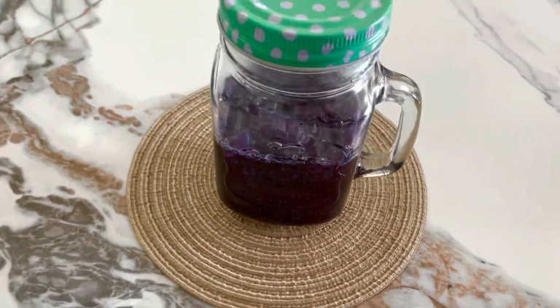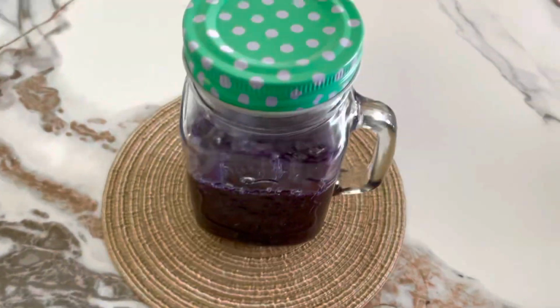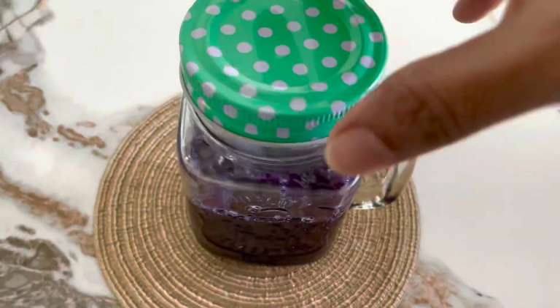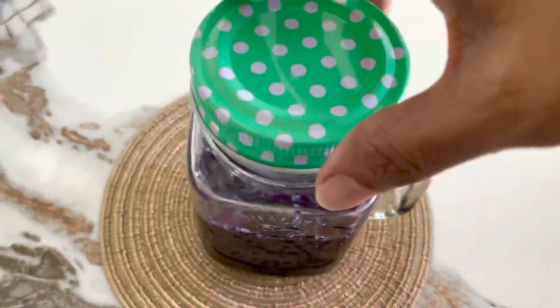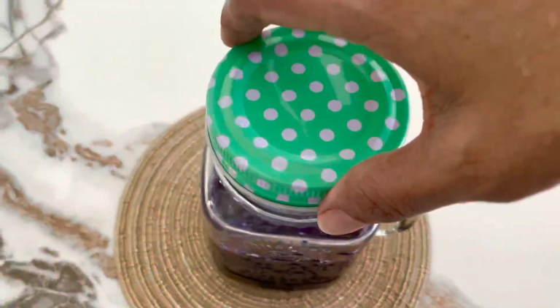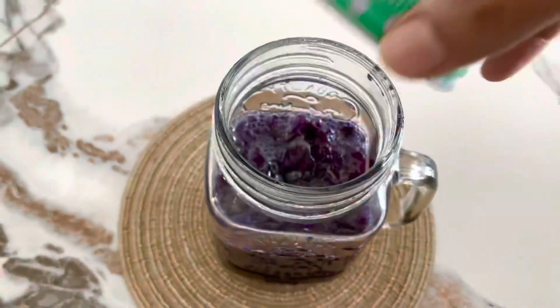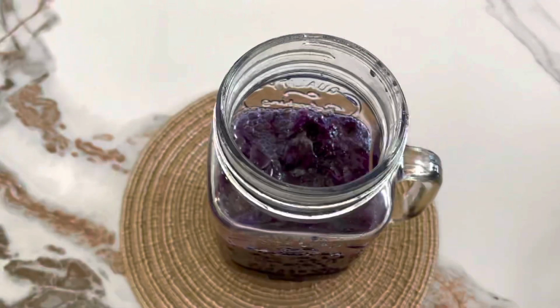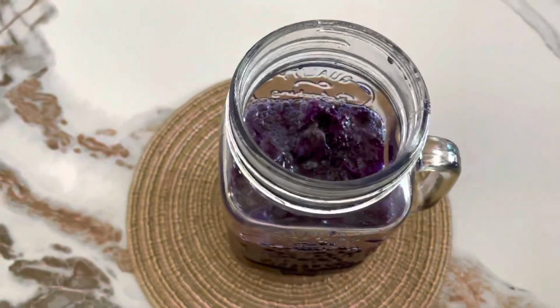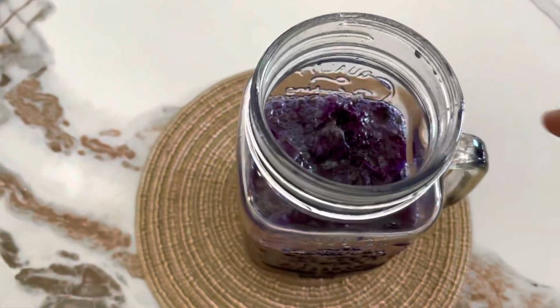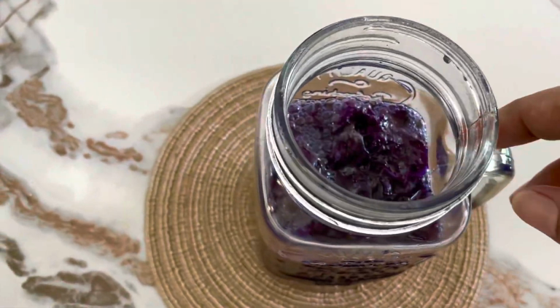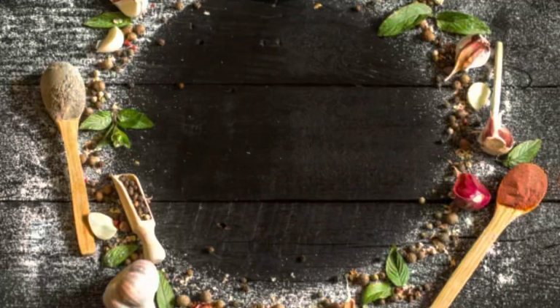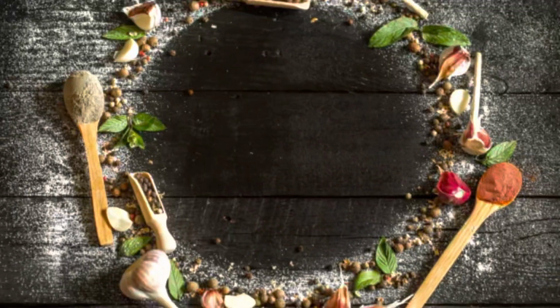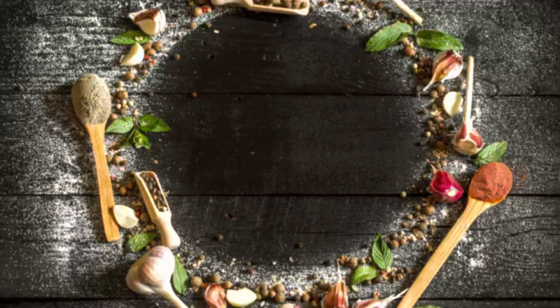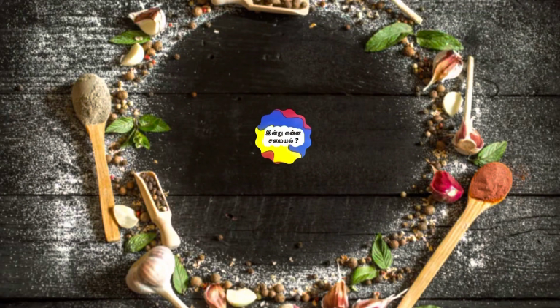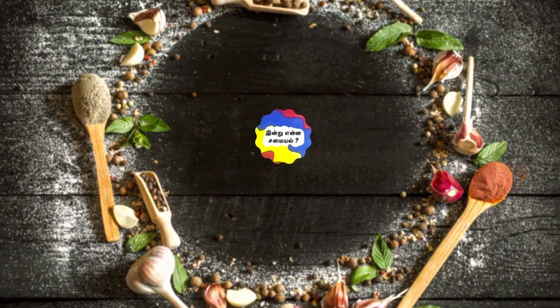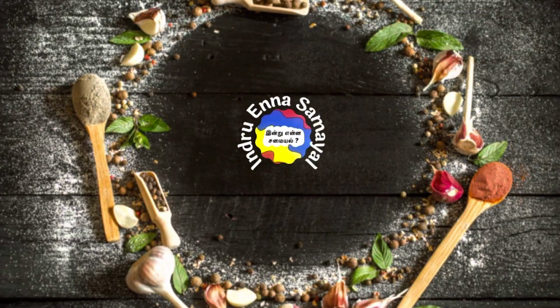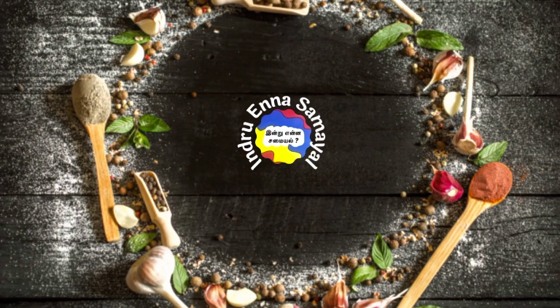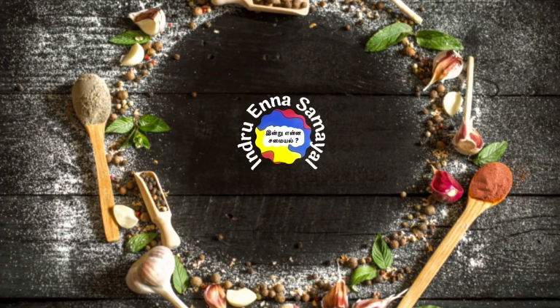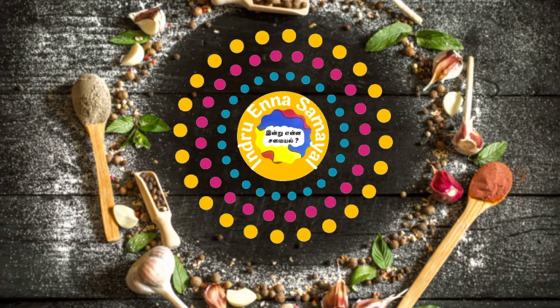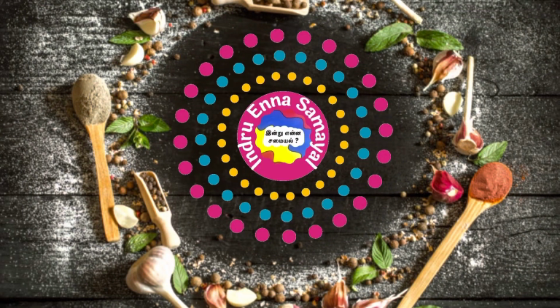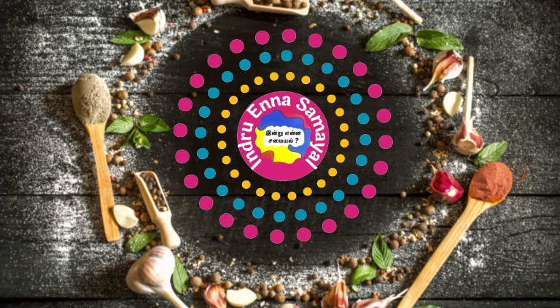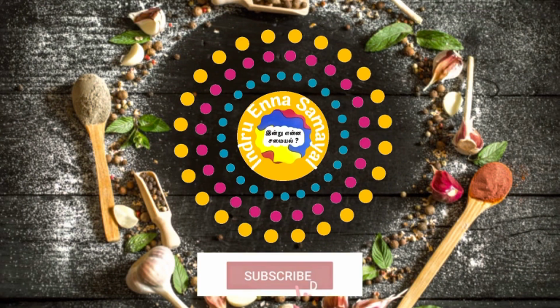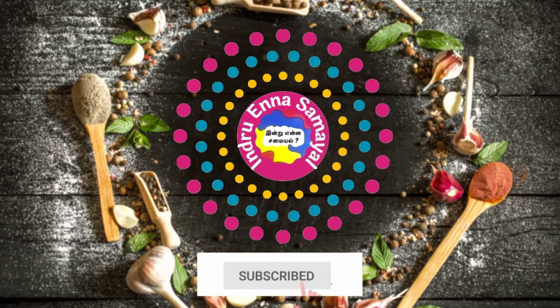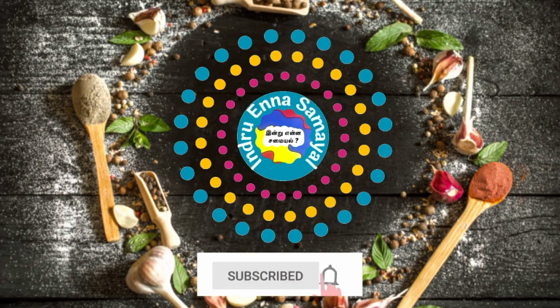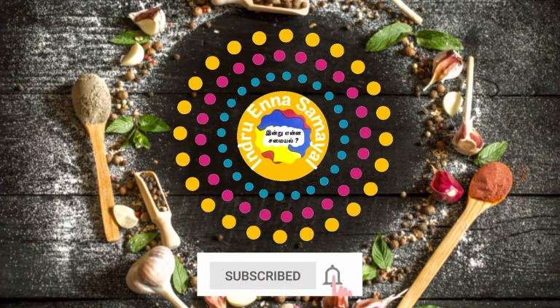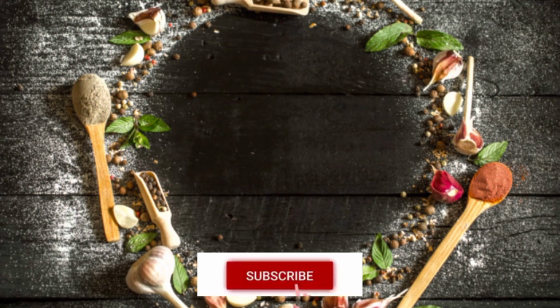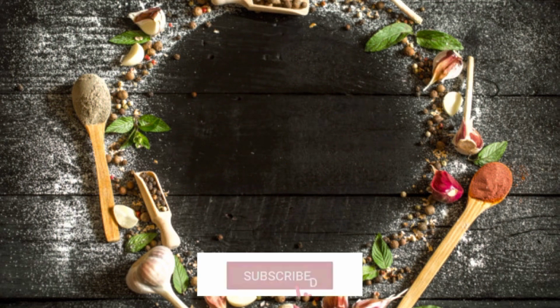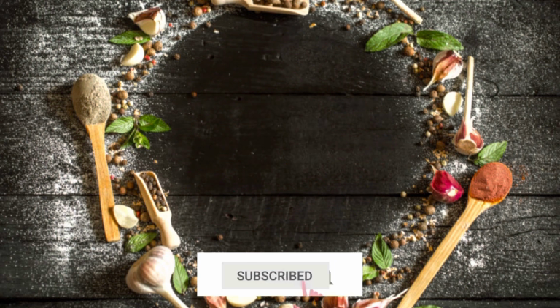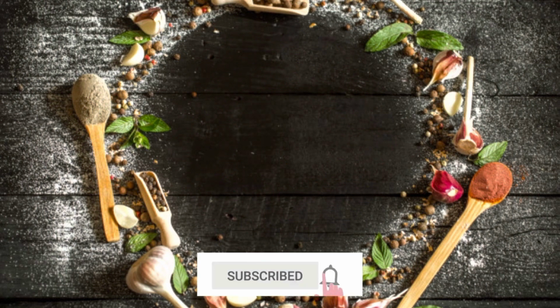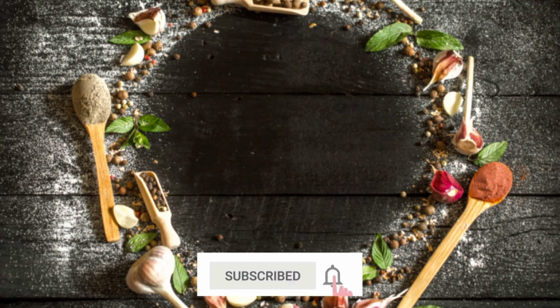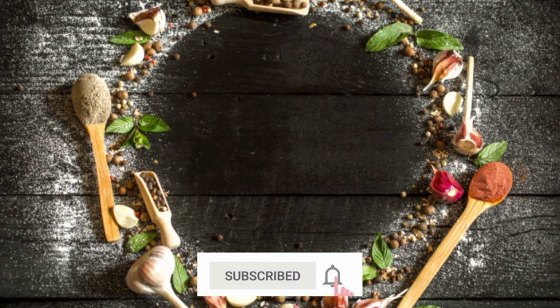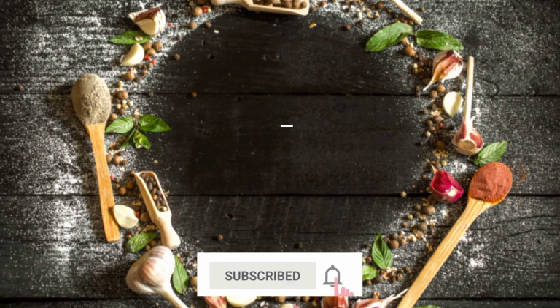Hi friends, Assalamualaikum and welcome to Internet Nisamiel. In our channel, I will show you how to make a meal.